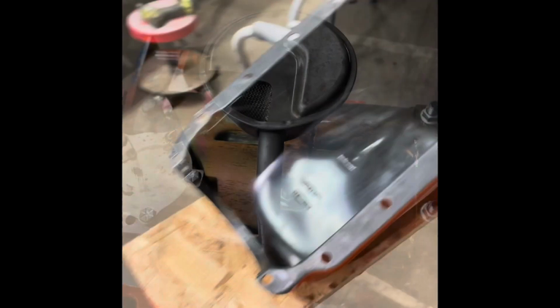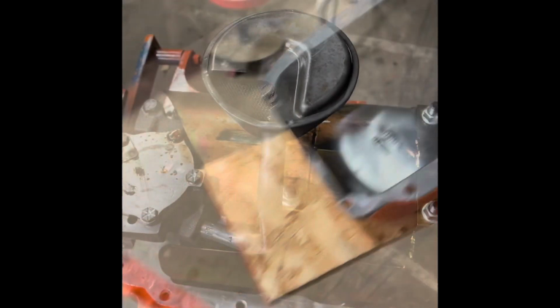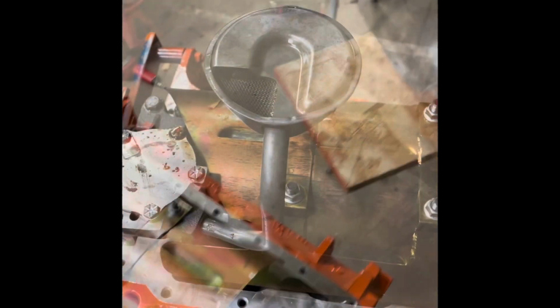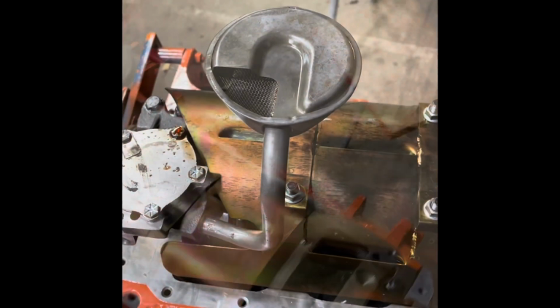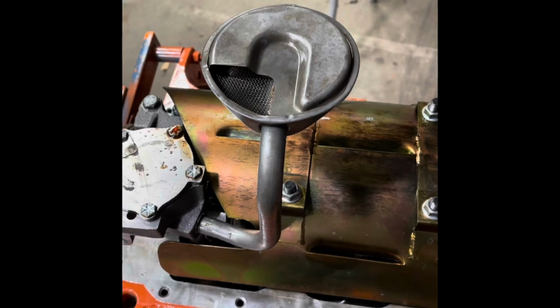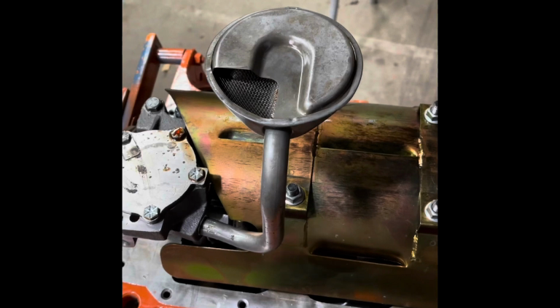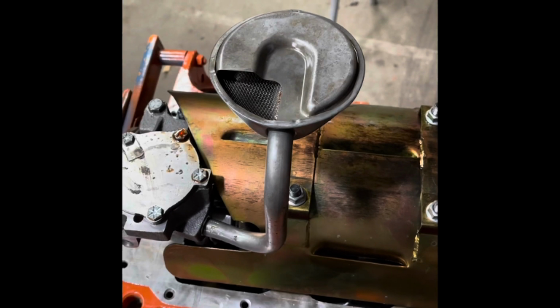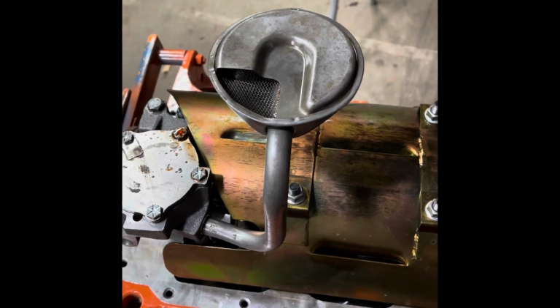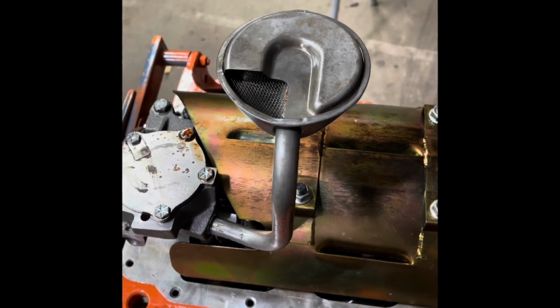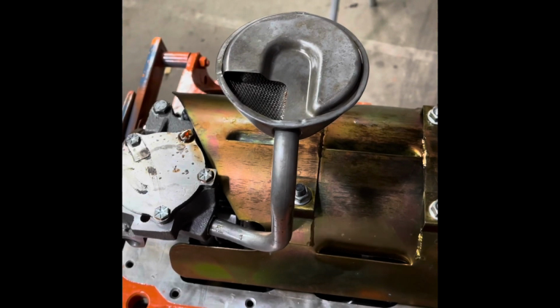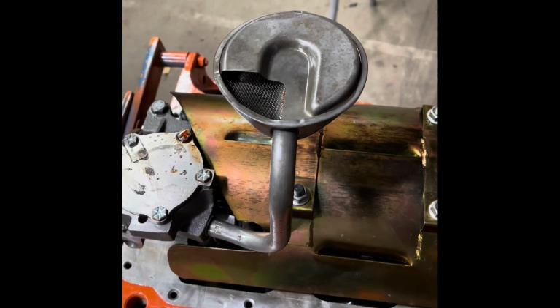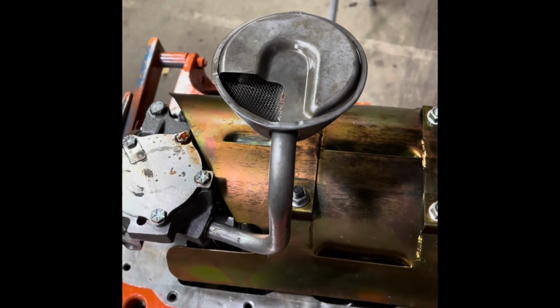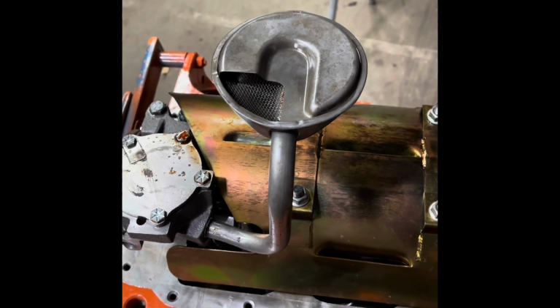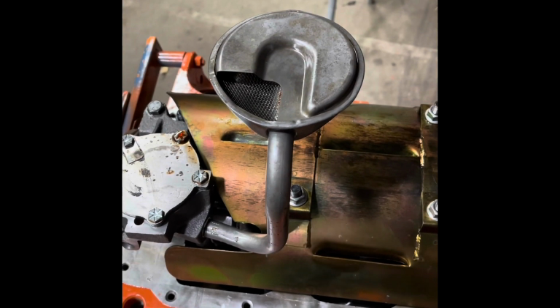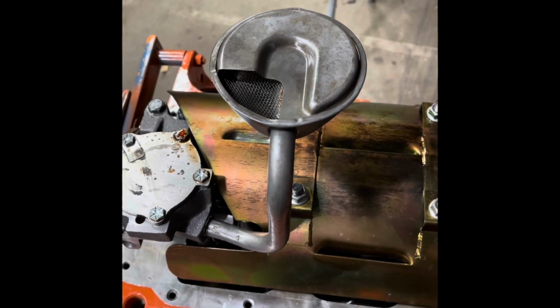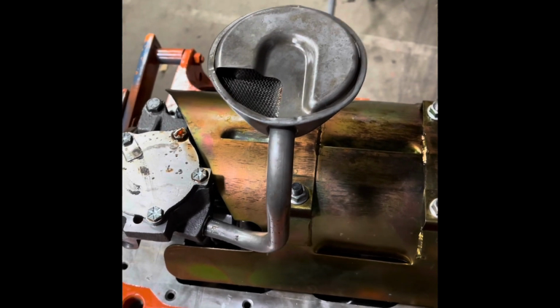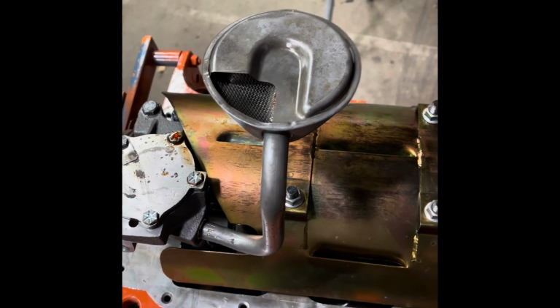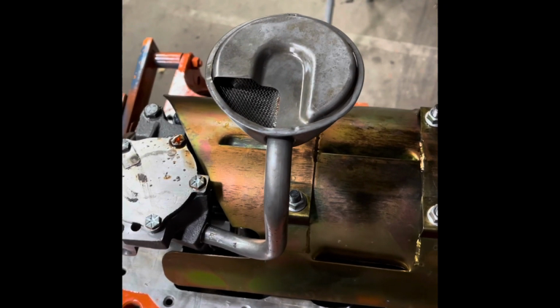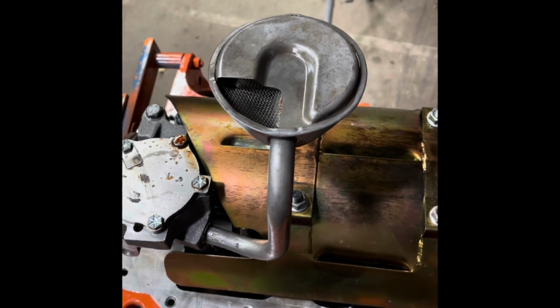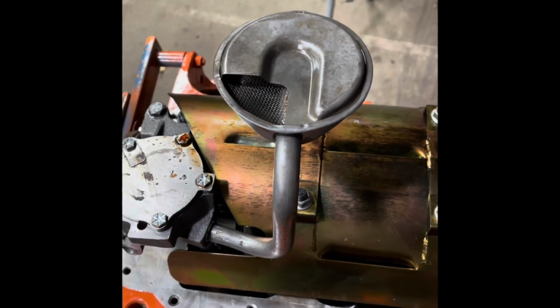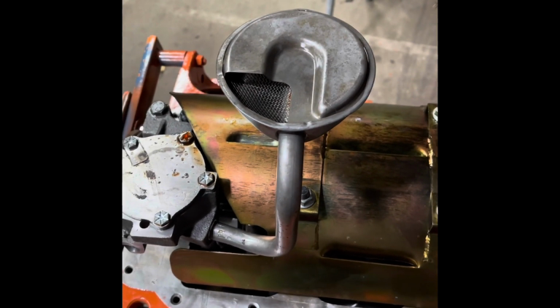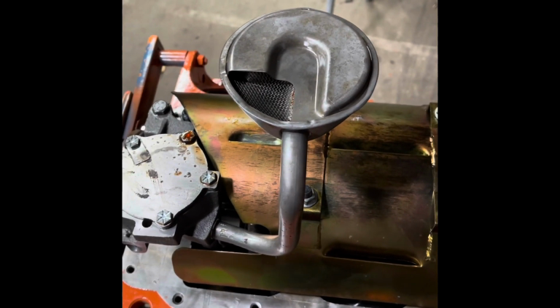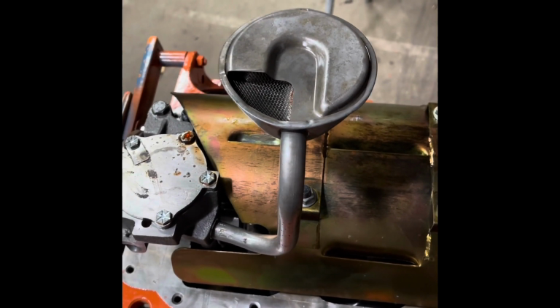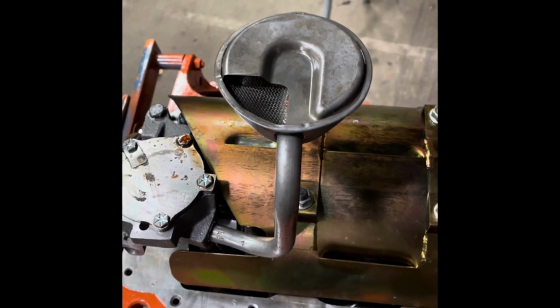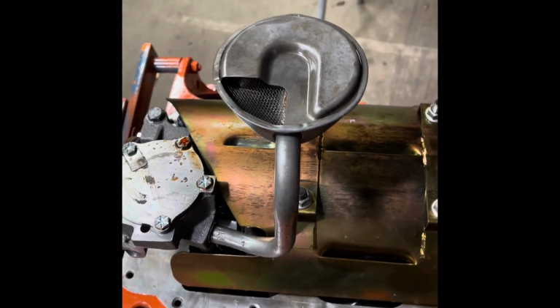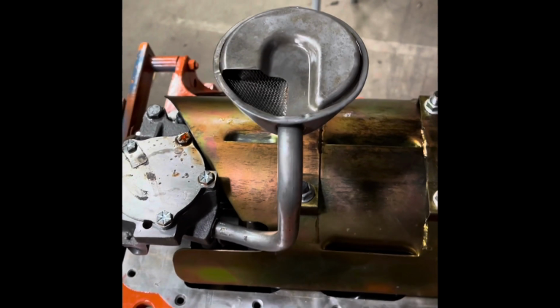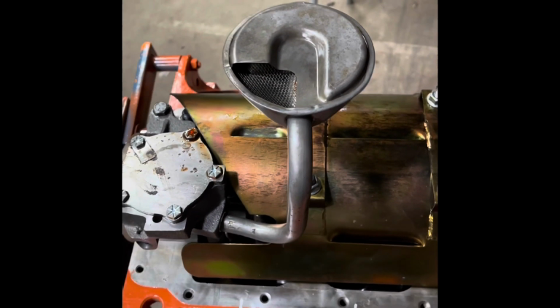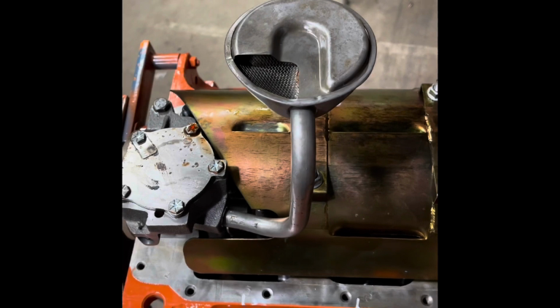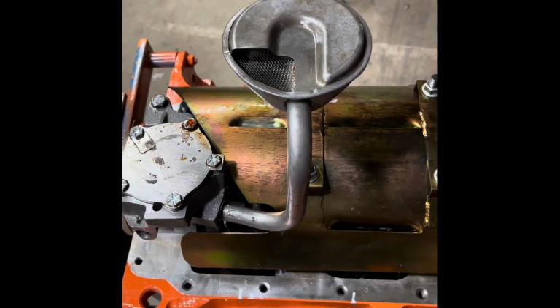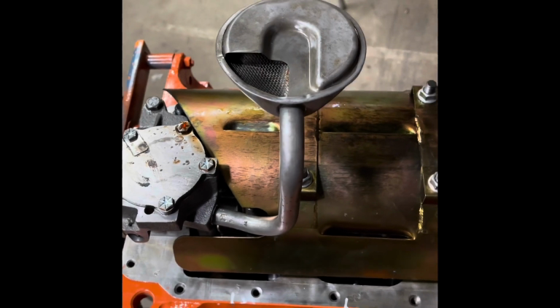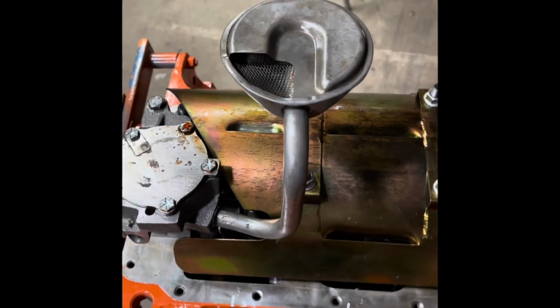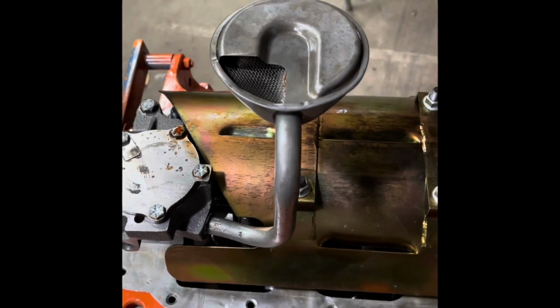The first thing you need to do is locate the pickup tube, because obviously your baffle can't interfere with the pickup or your pan won't go on.